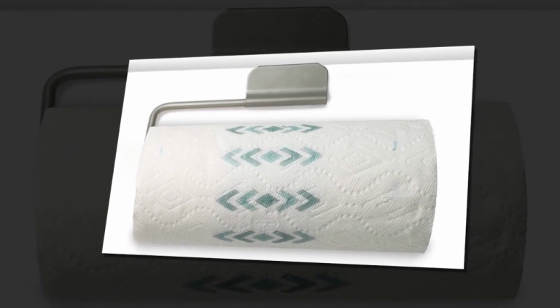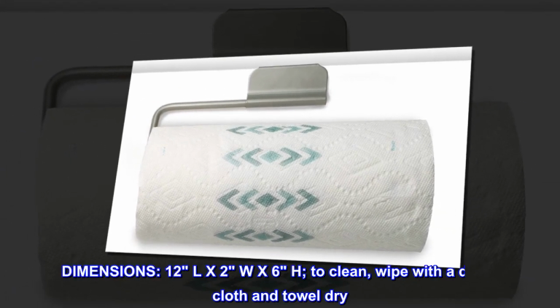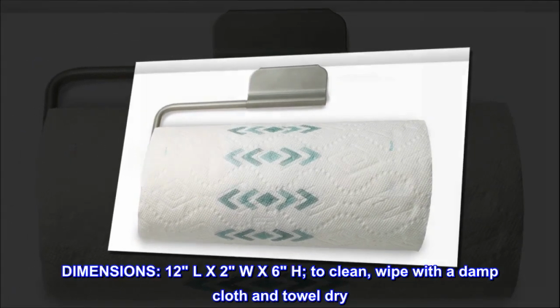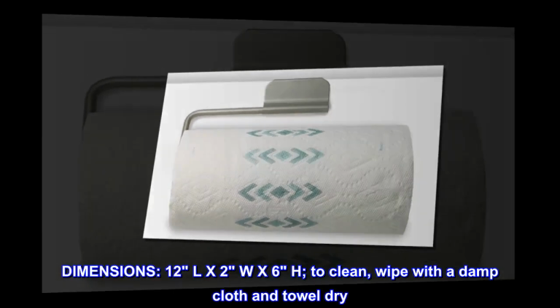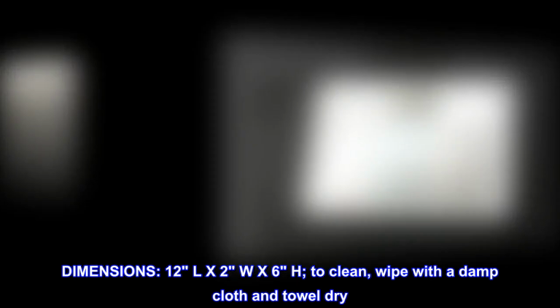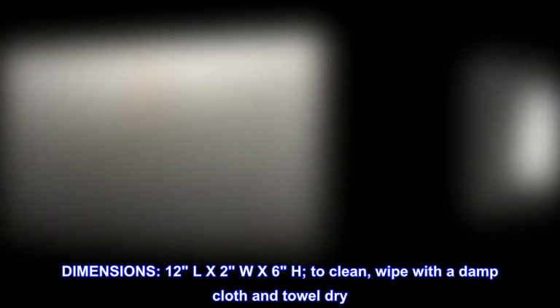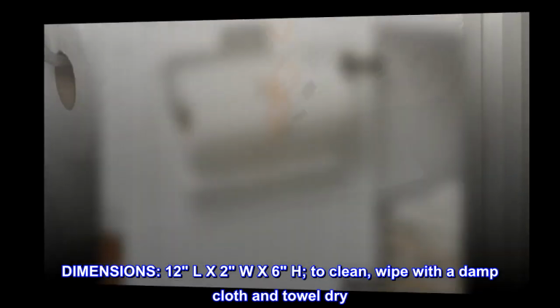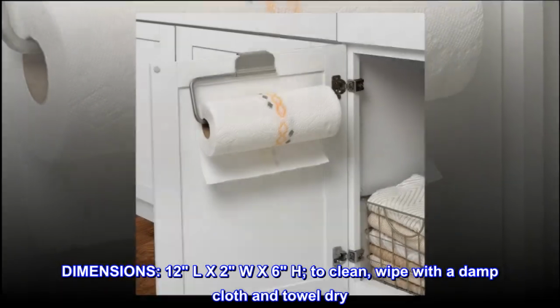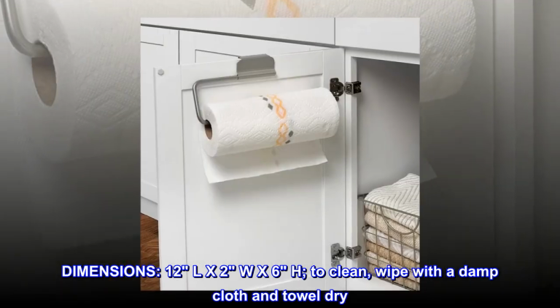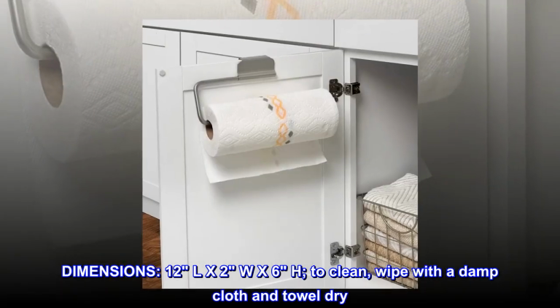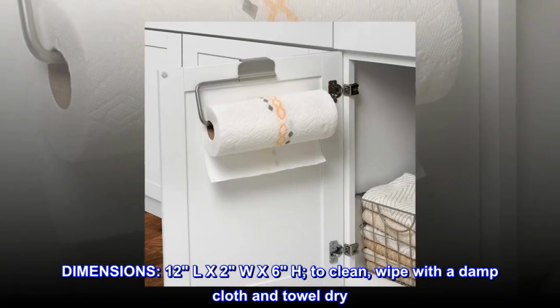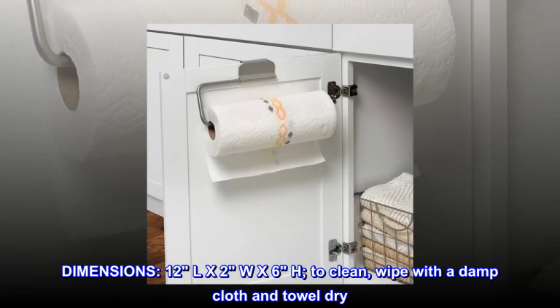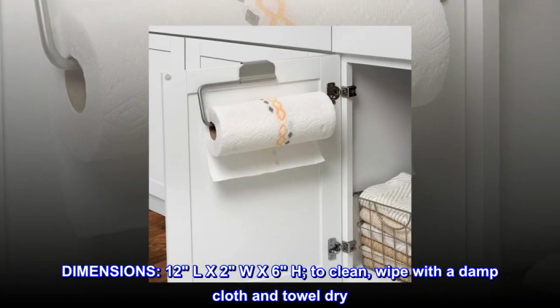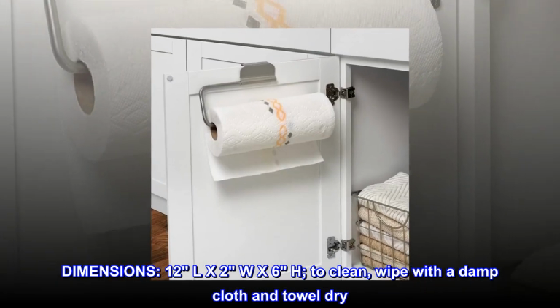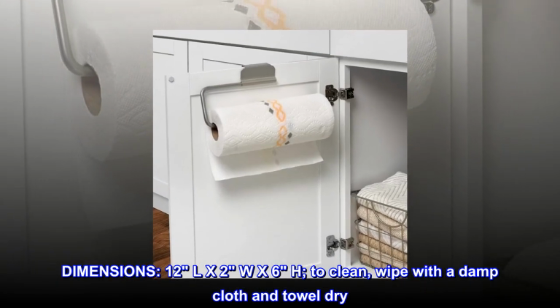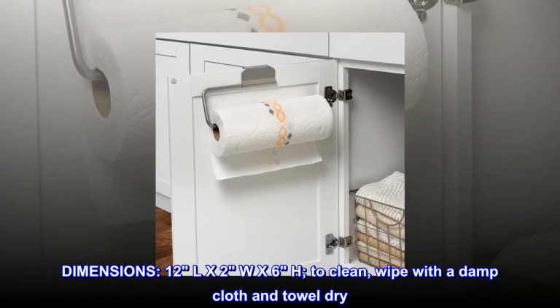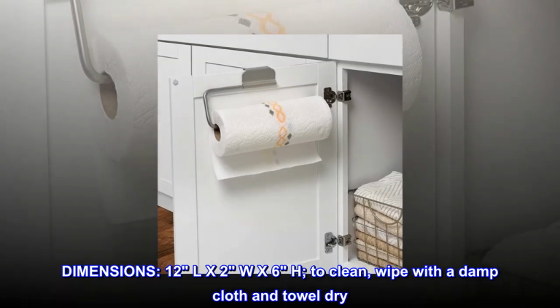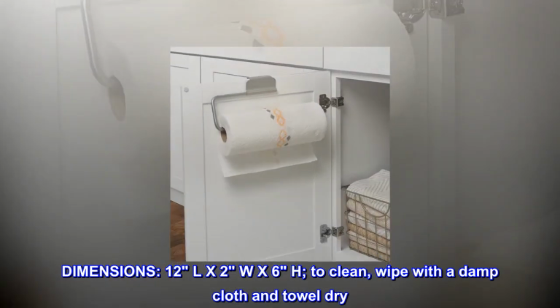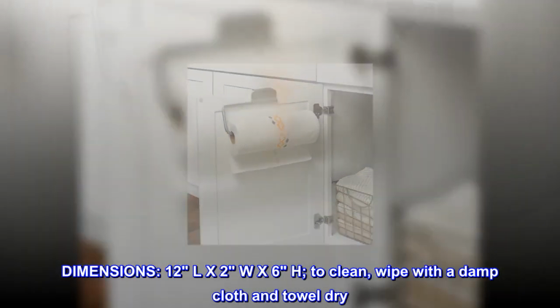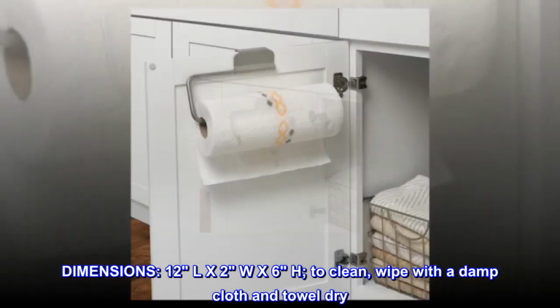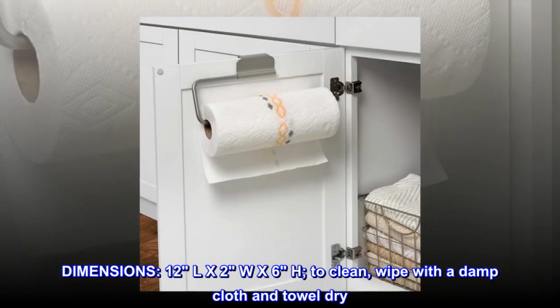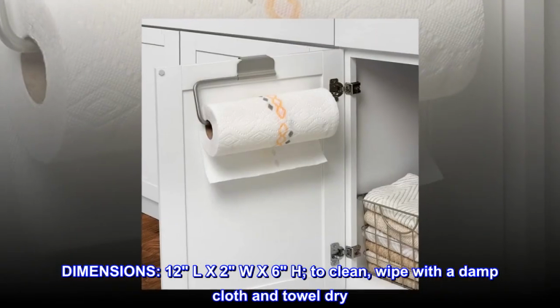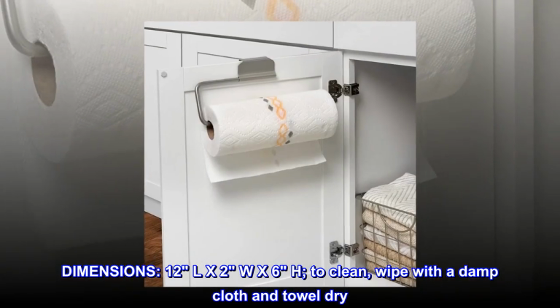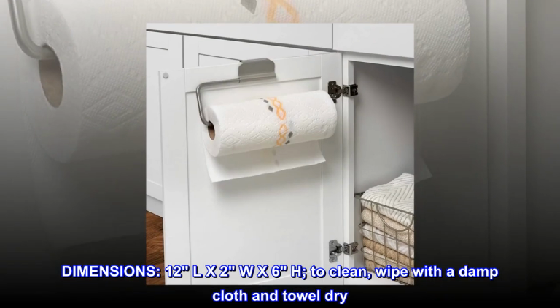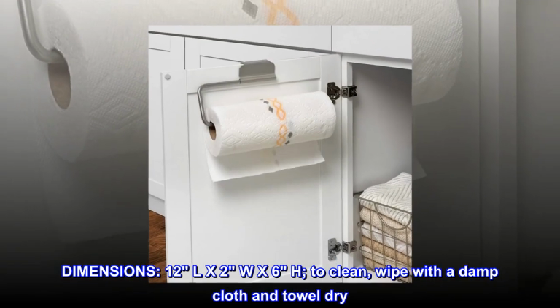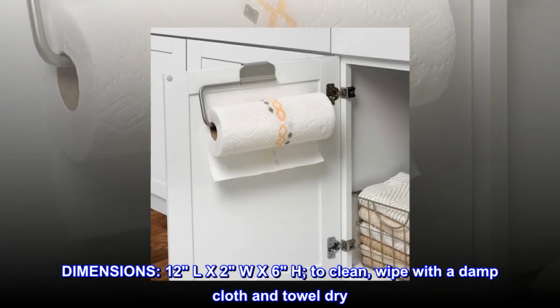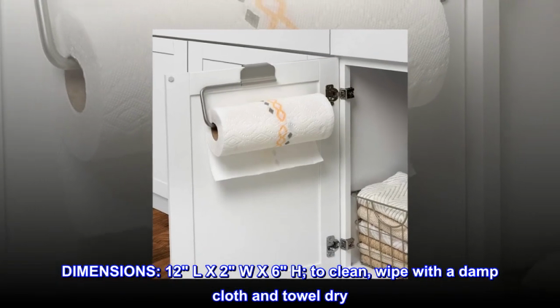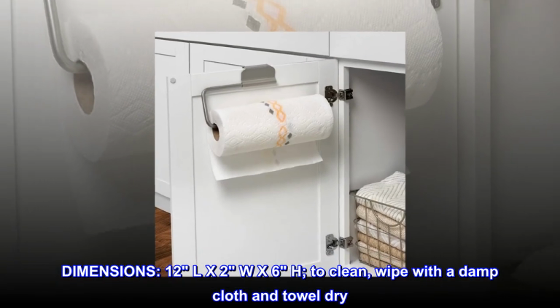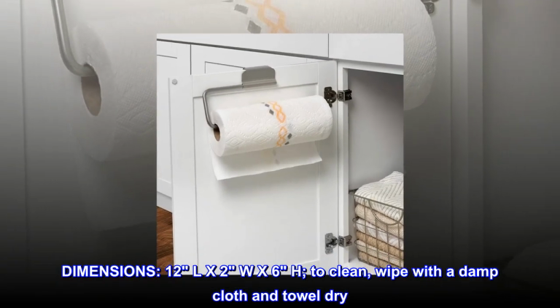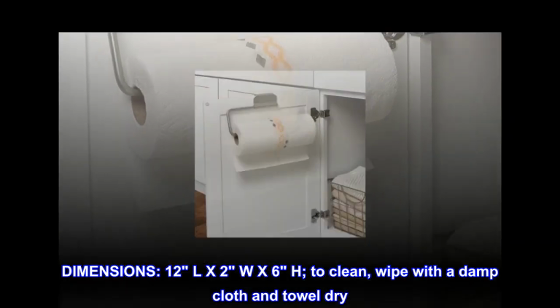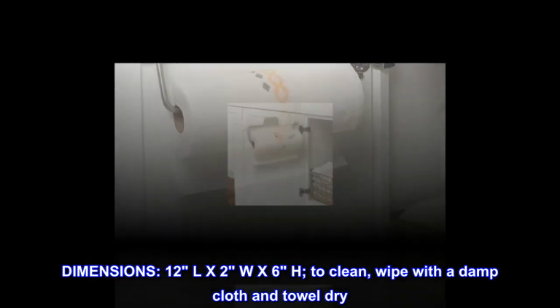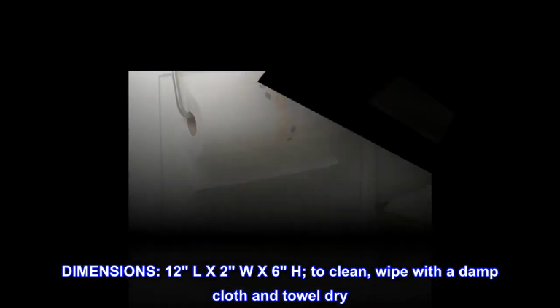Dimensions: 12L x 2W x 6H. To clean, wipe with a damp cloth and towel dry.